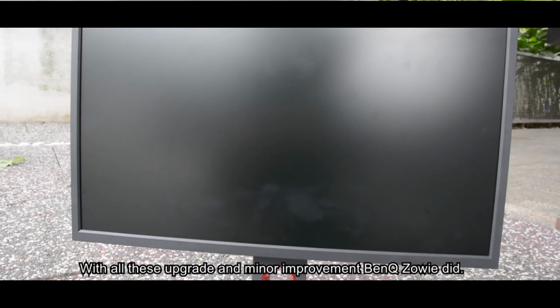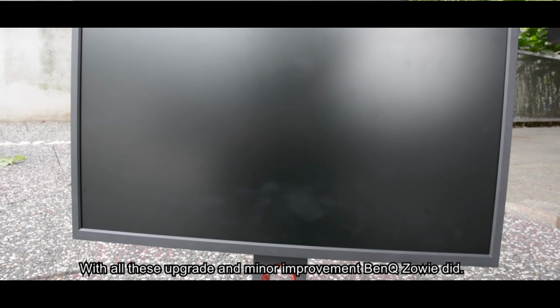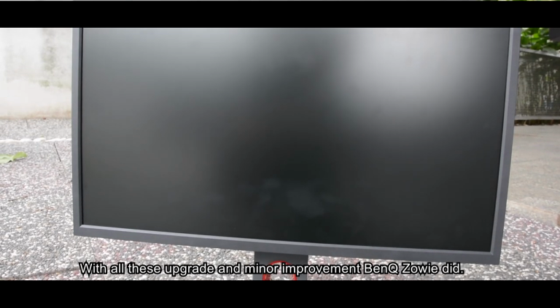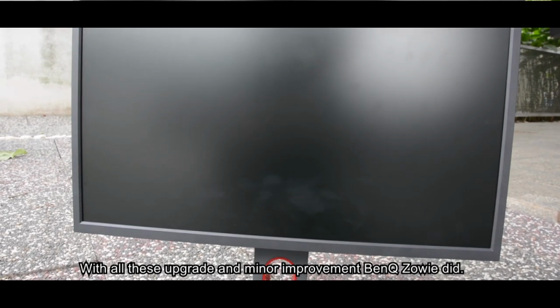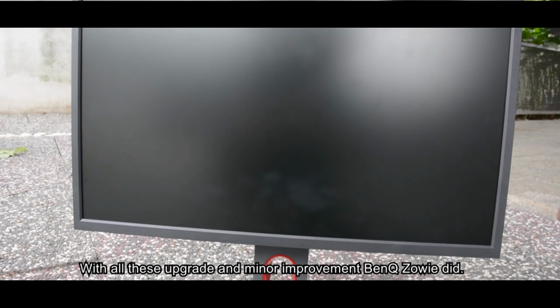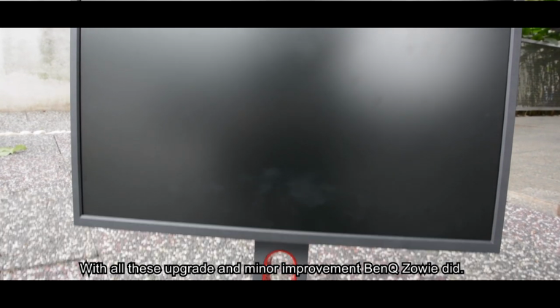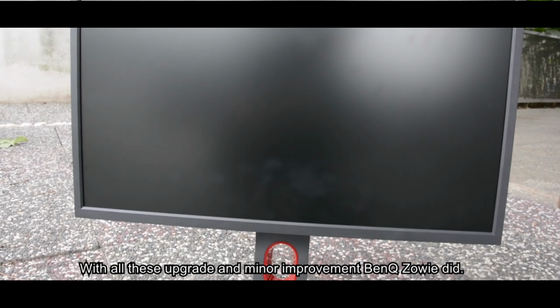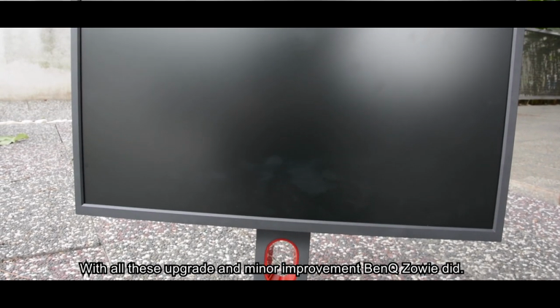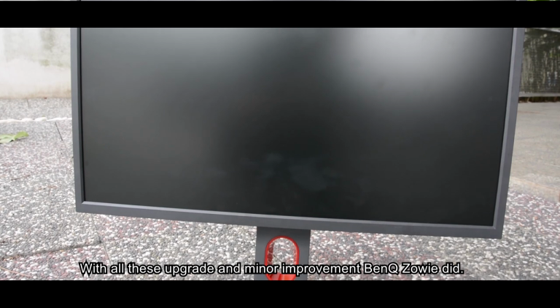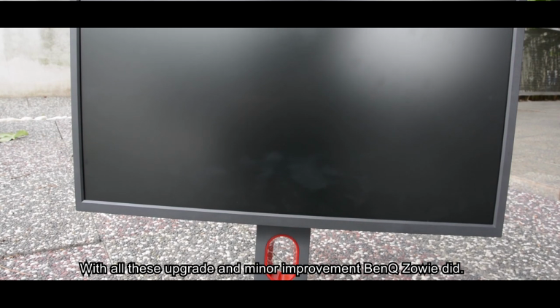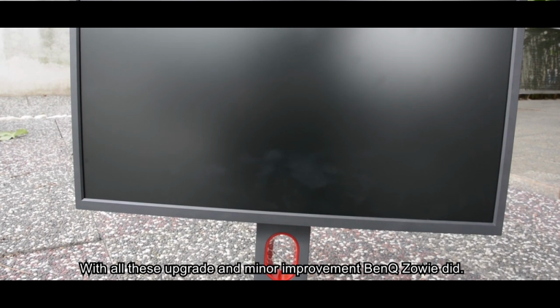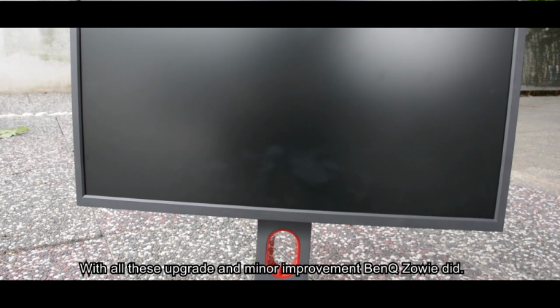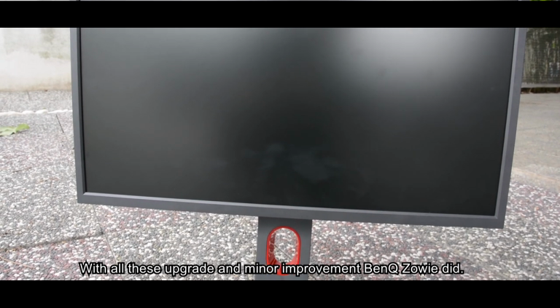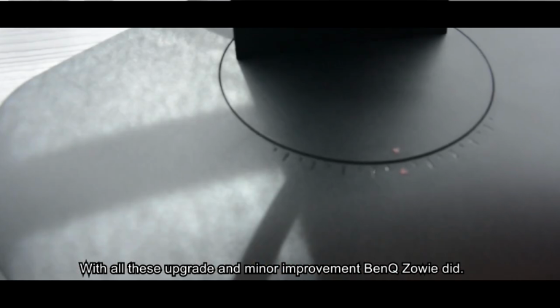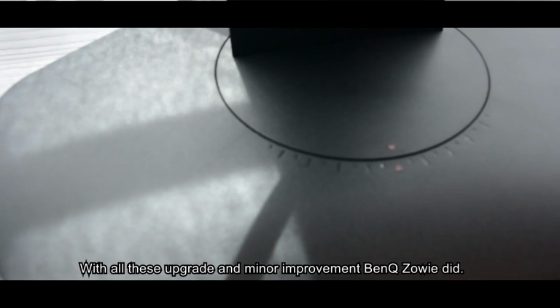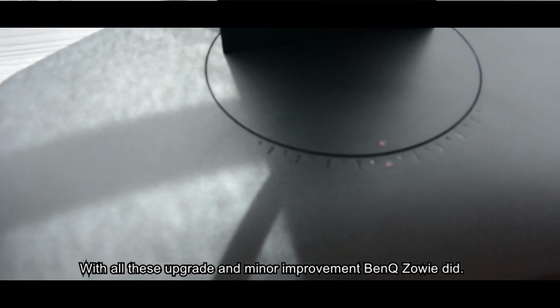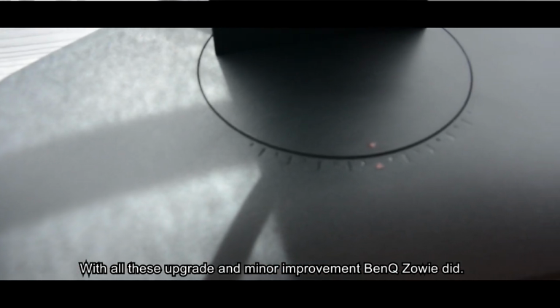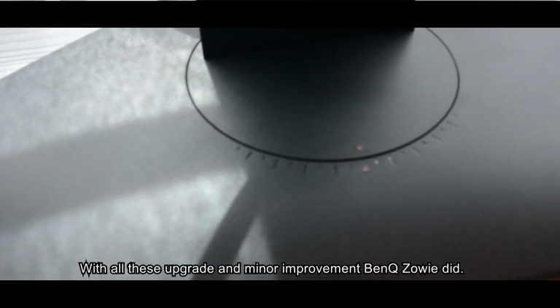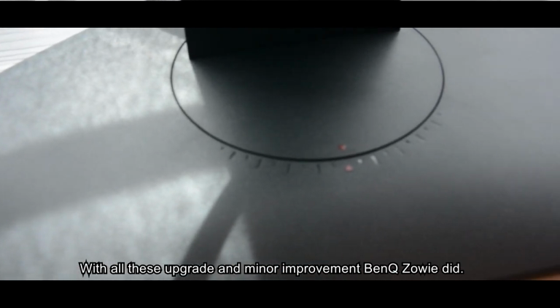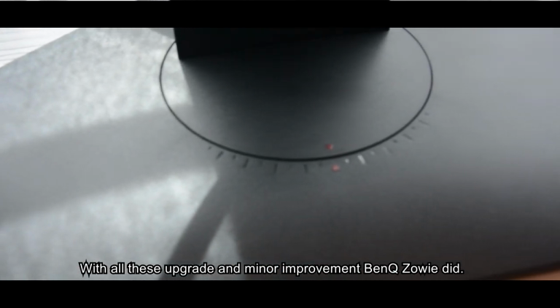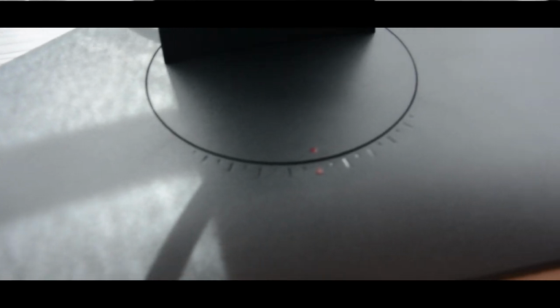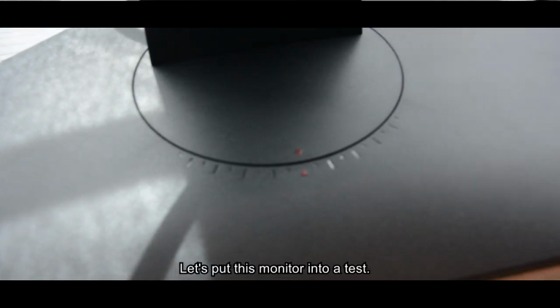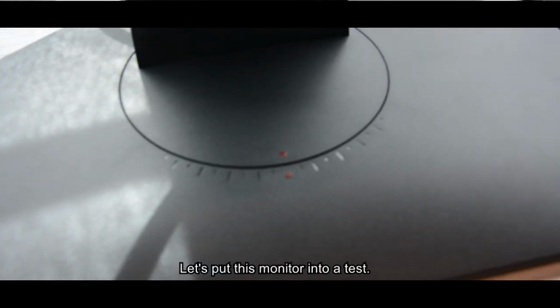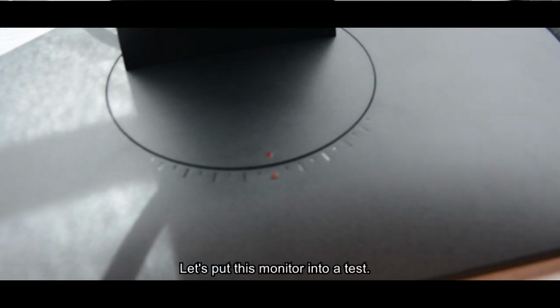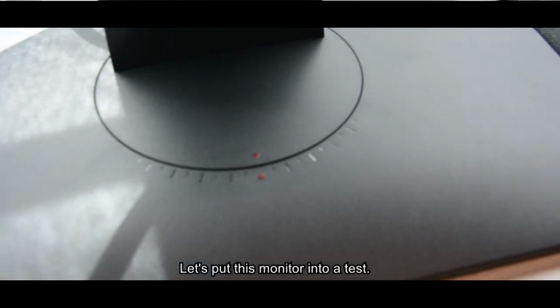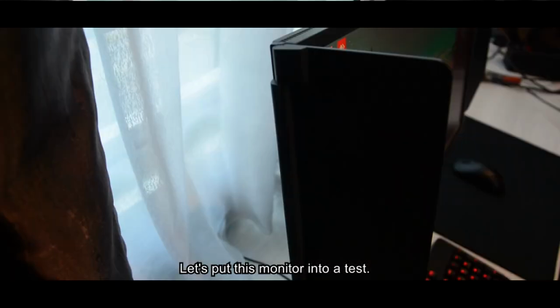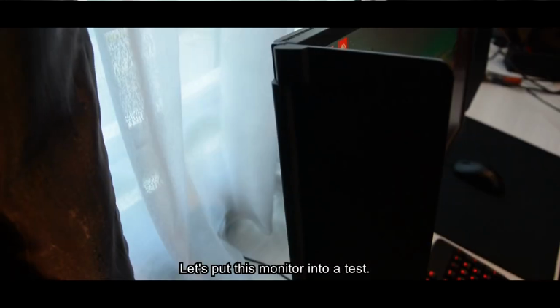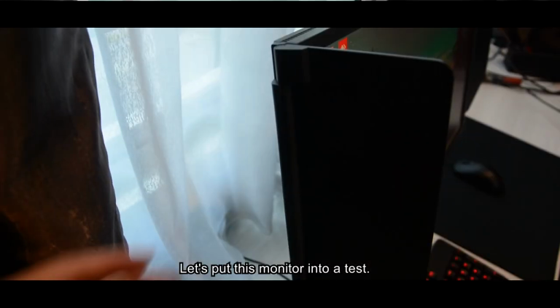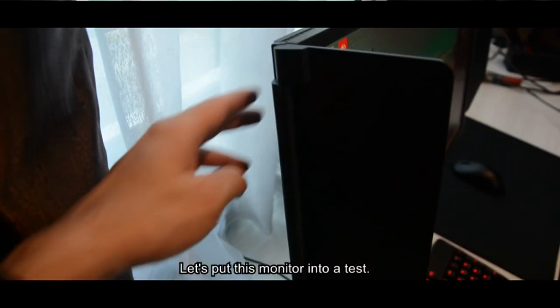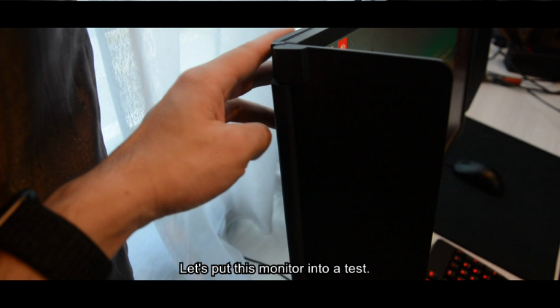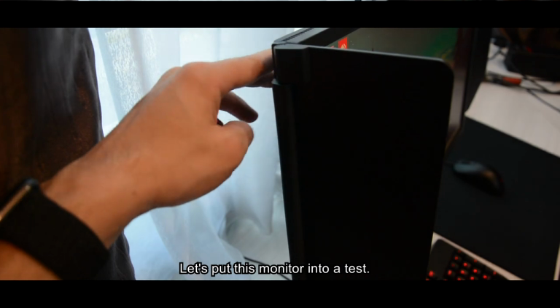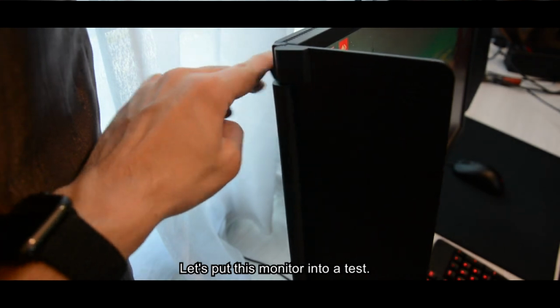With all these upgrades and minor improvements that BenQ Zowie made, let's put this monitor to a test.